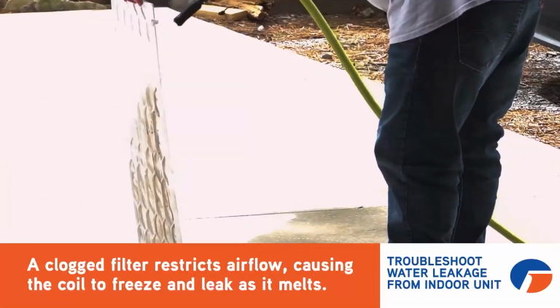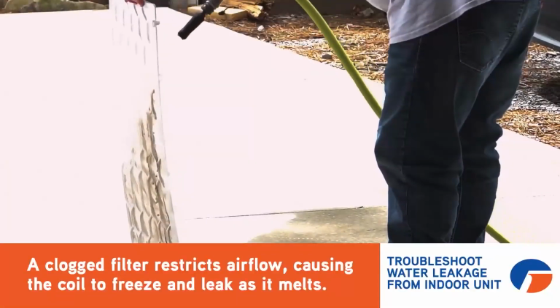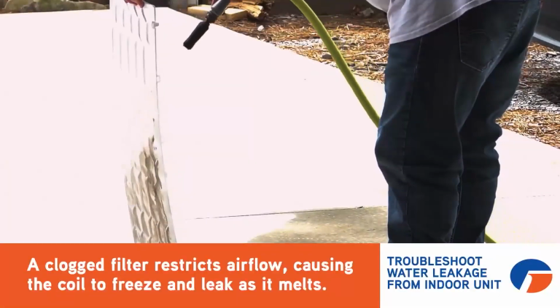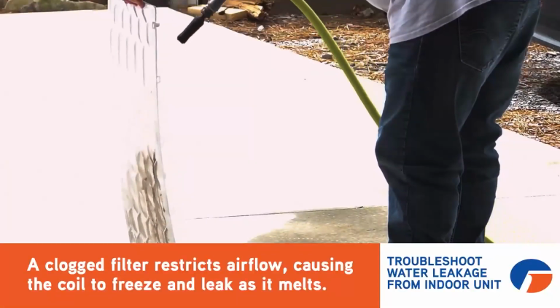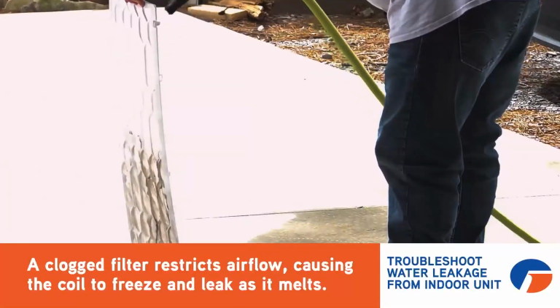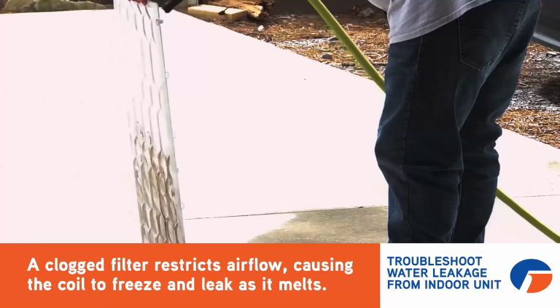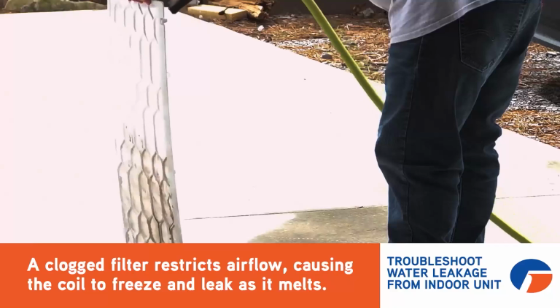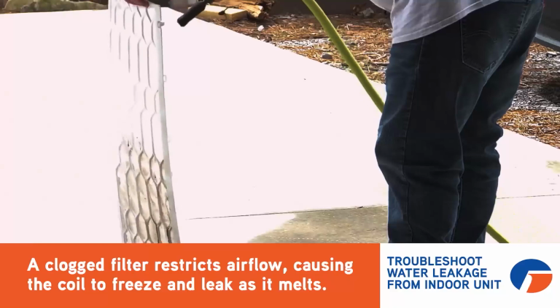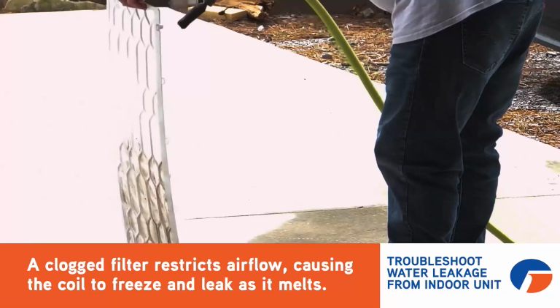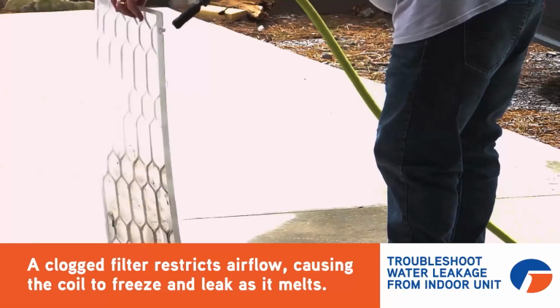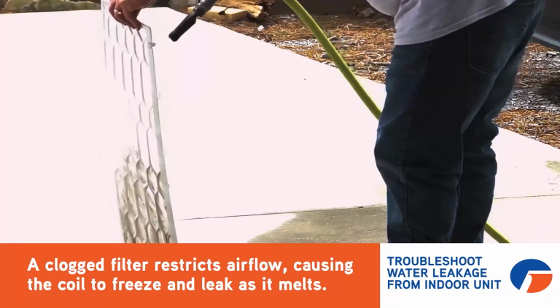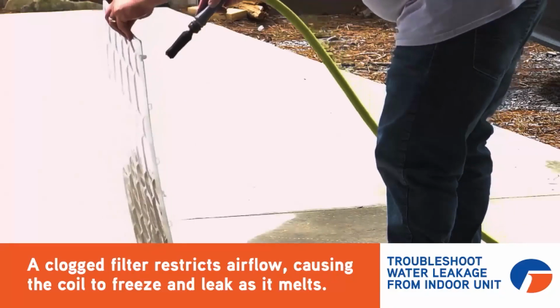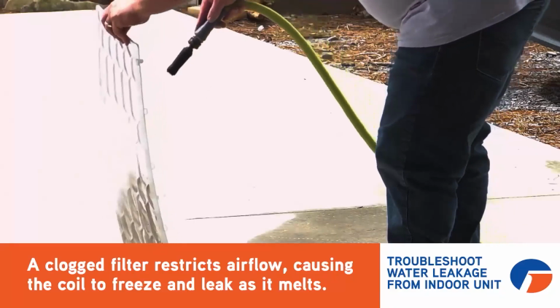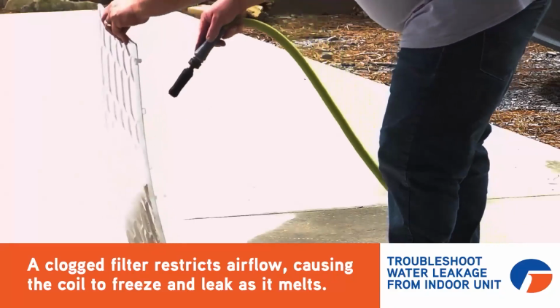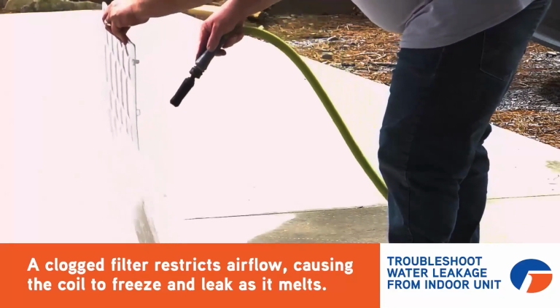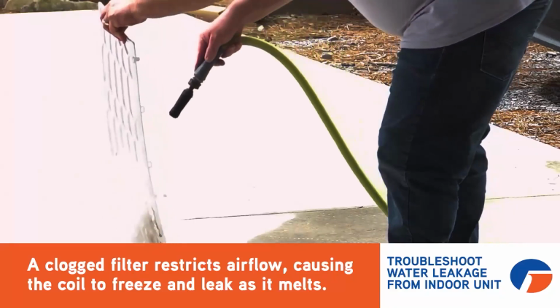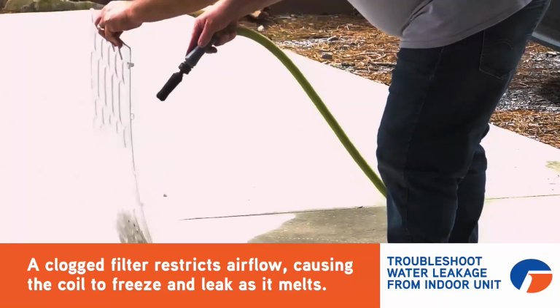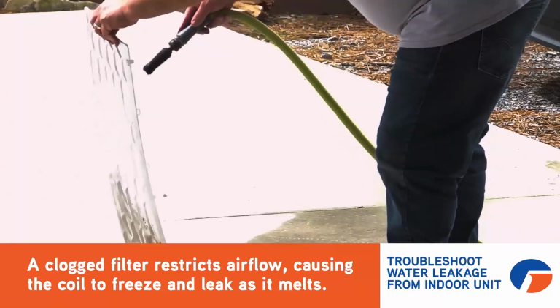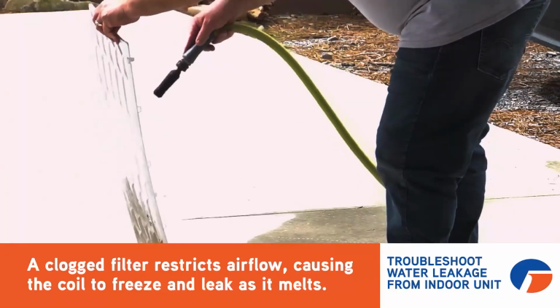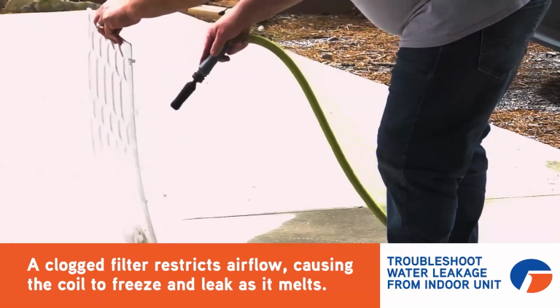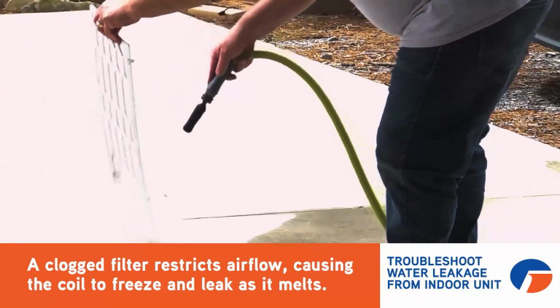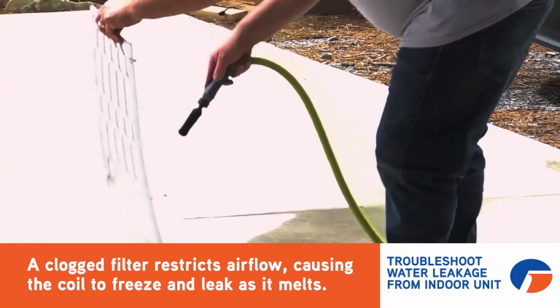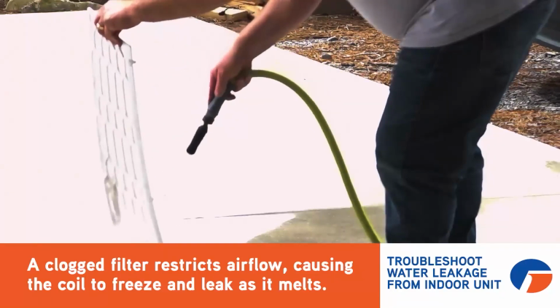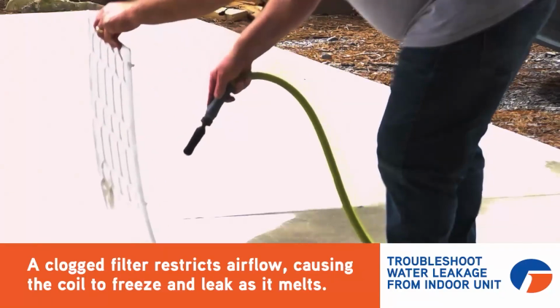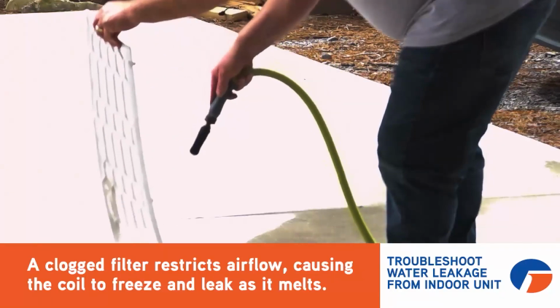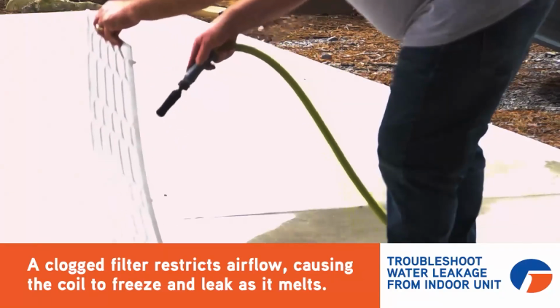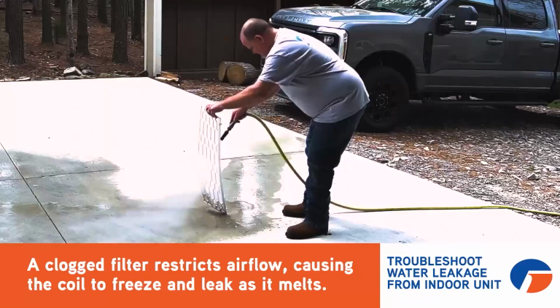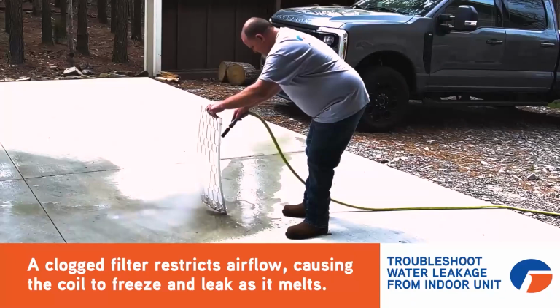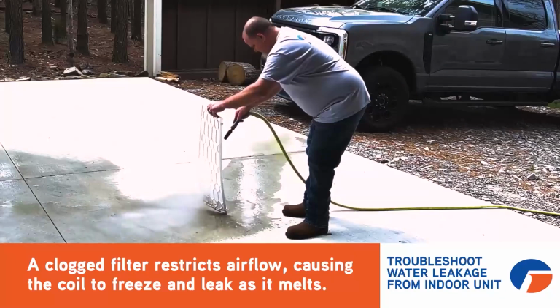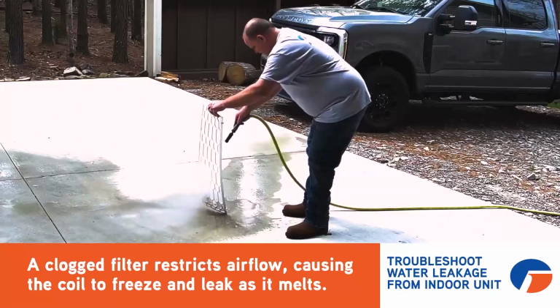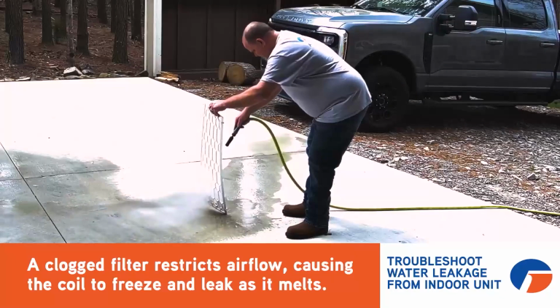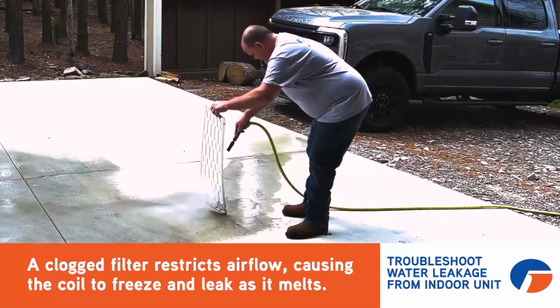Remember, a dirty filter could restrict air flow, causing the coil to freeze and then leak as it melts.